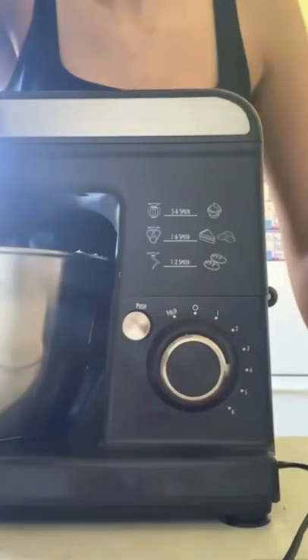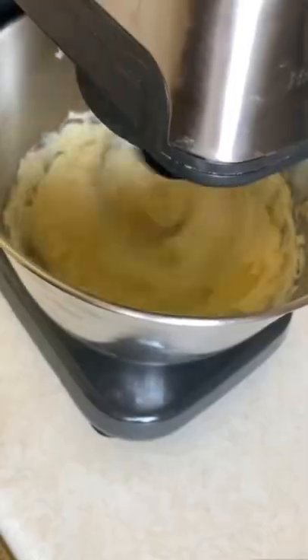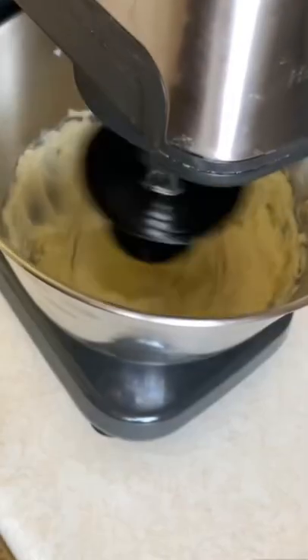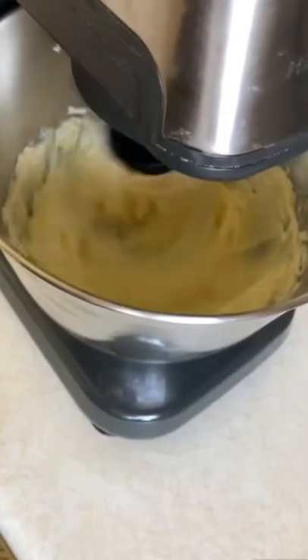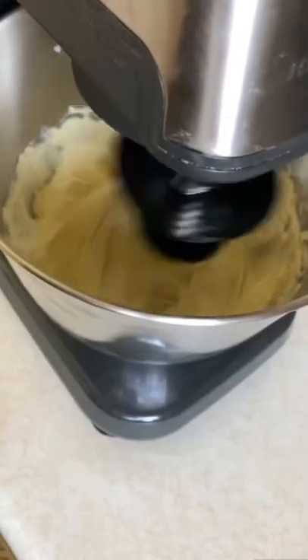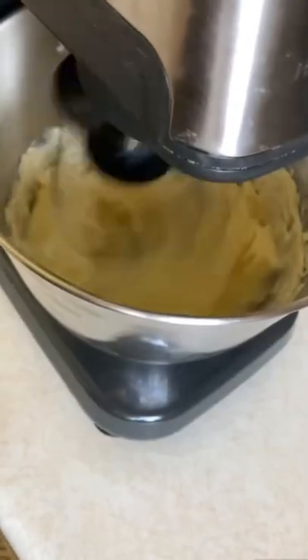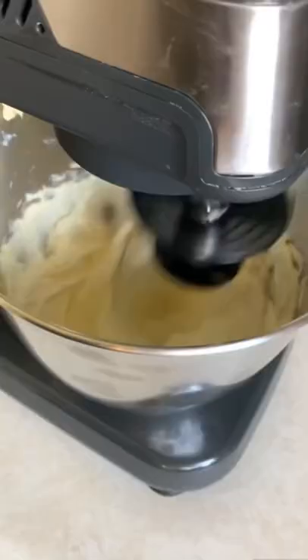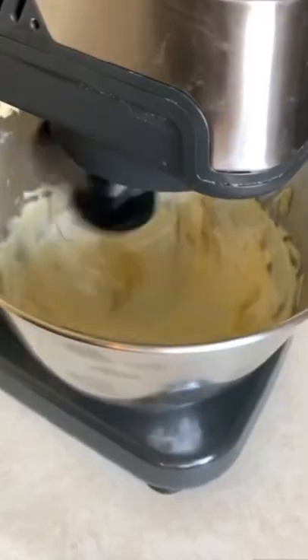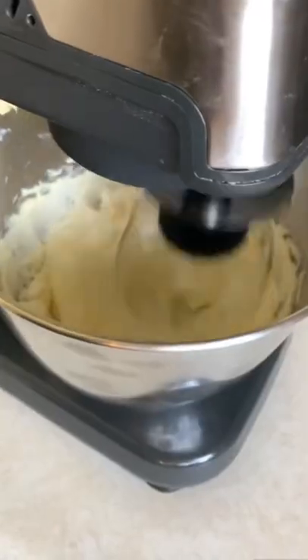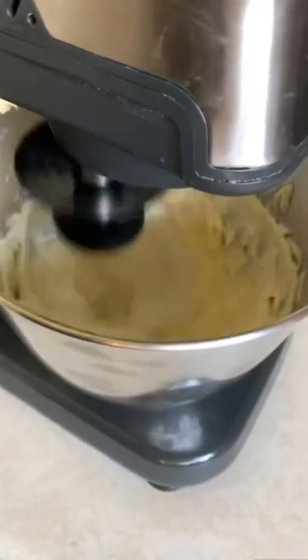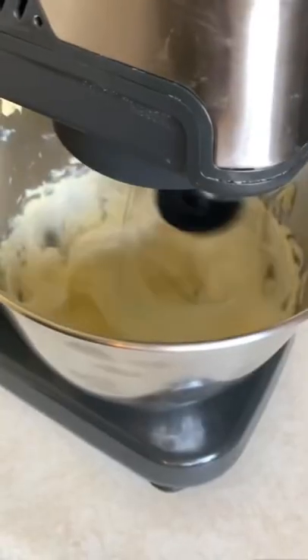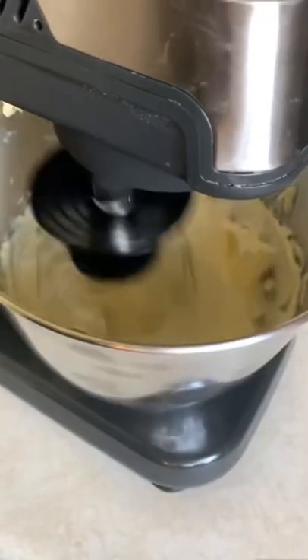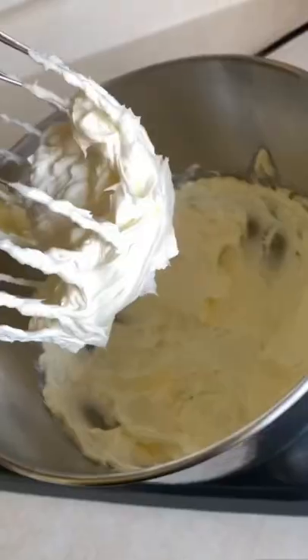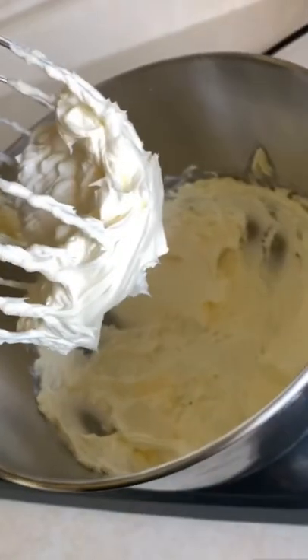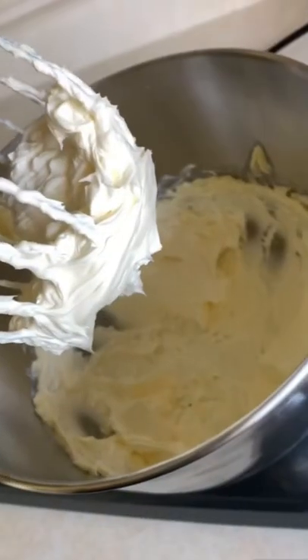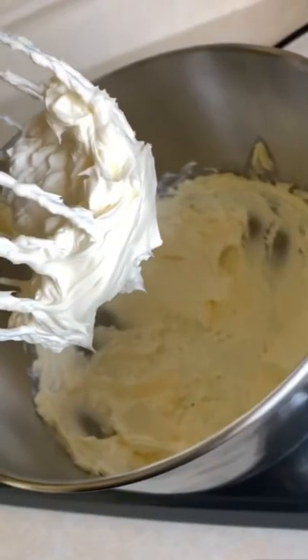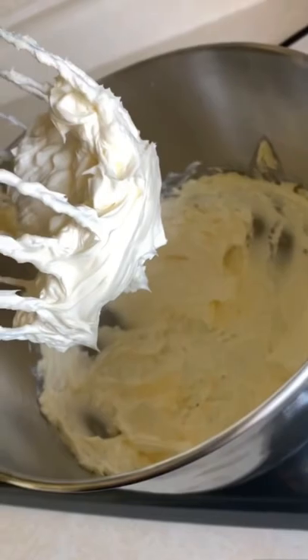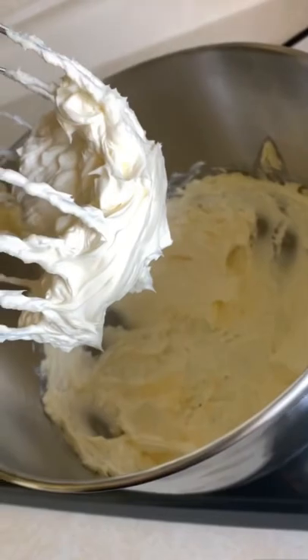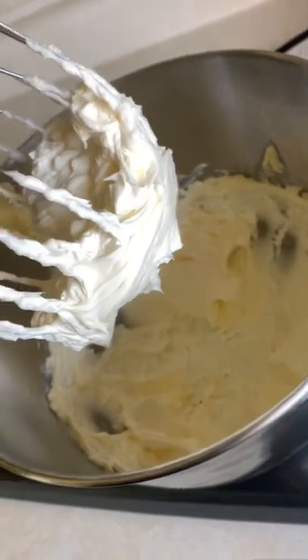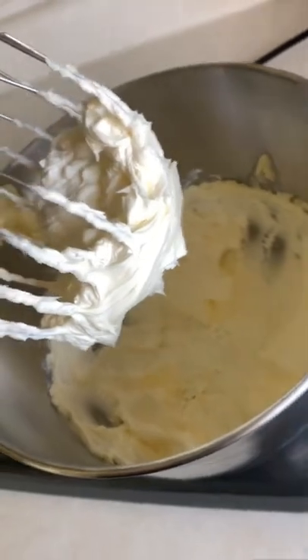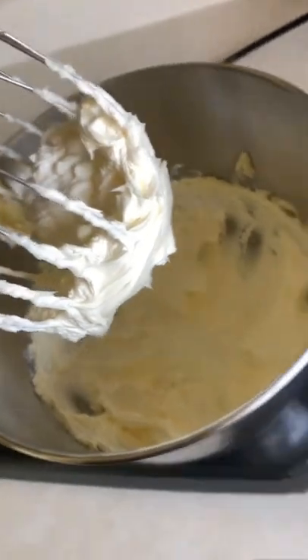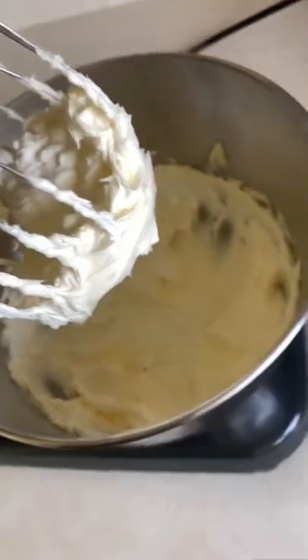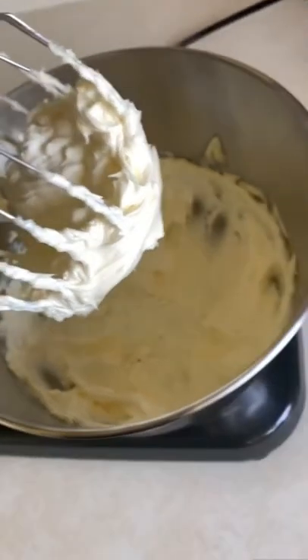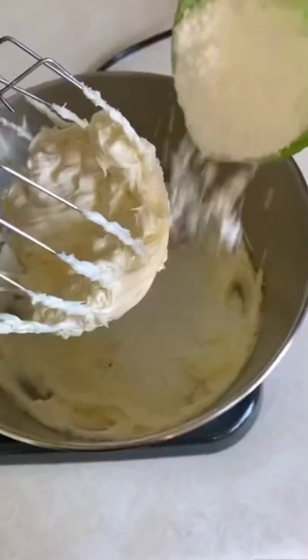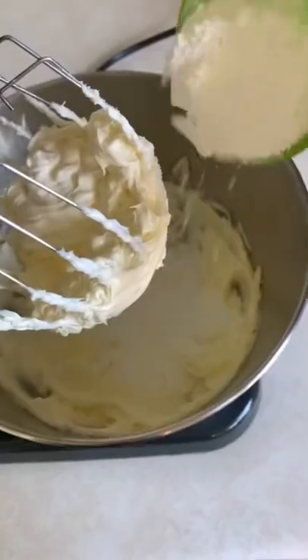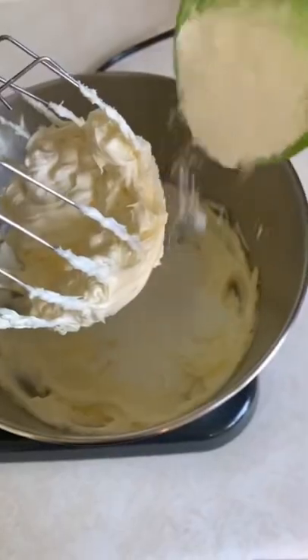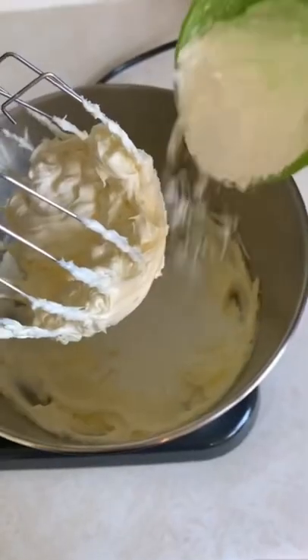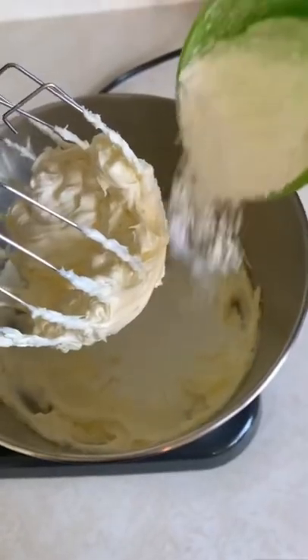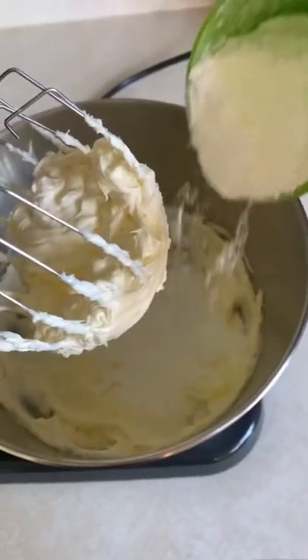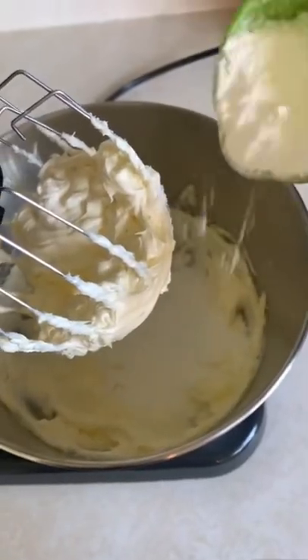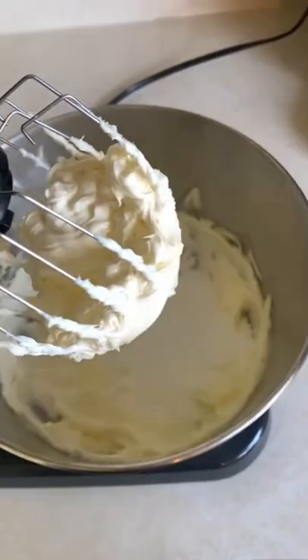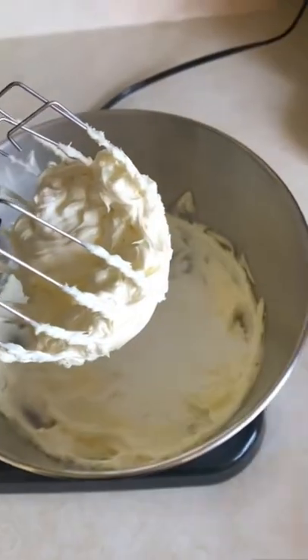It's funny how often I get asked this question because it's literally just American buttercream: one part butter, two parts icing sugar.